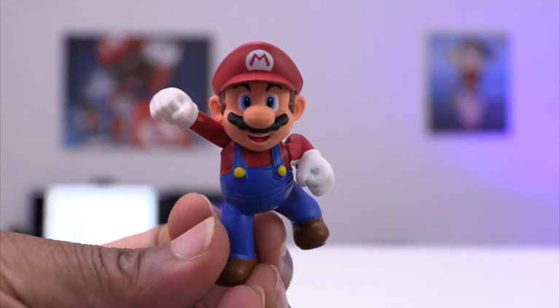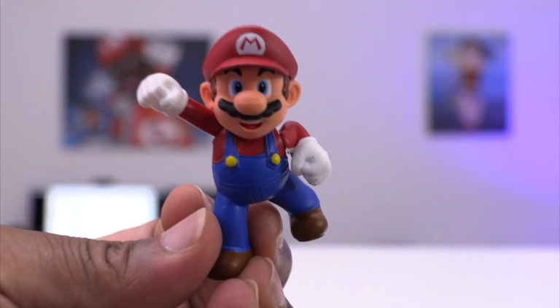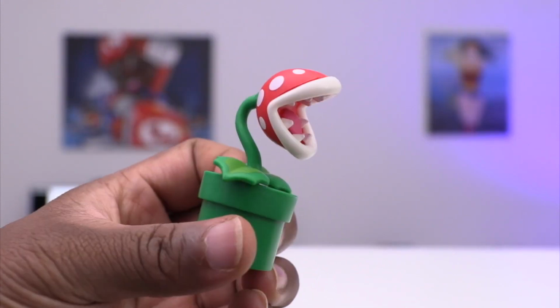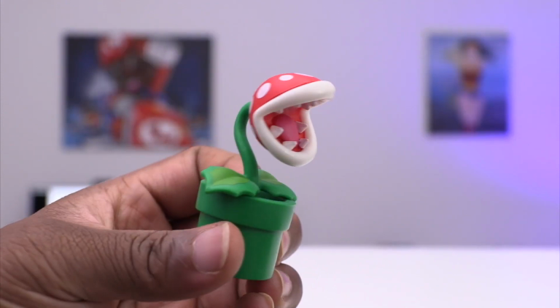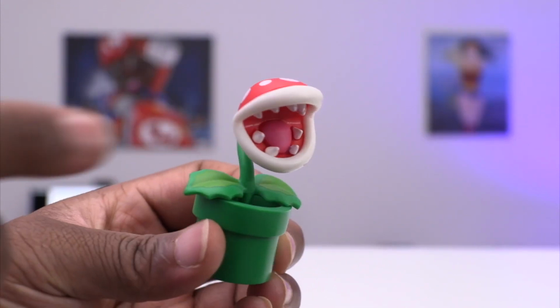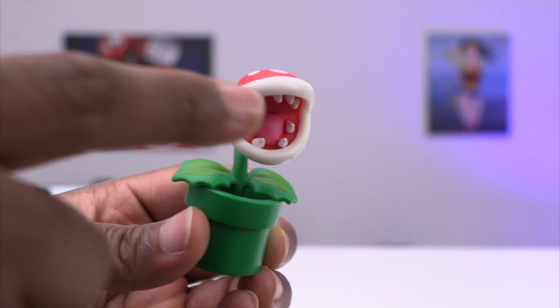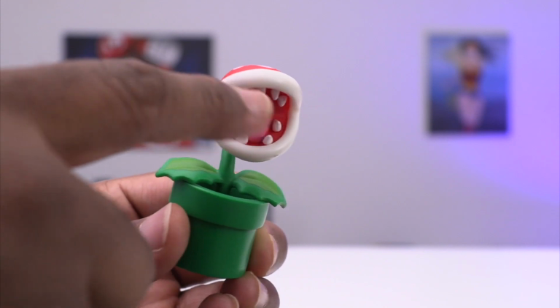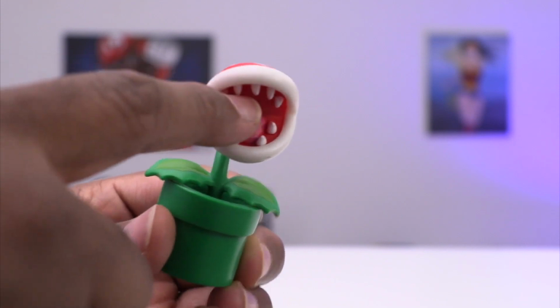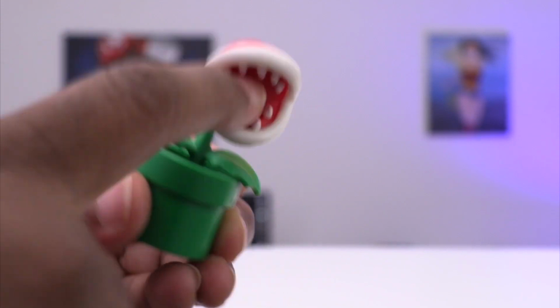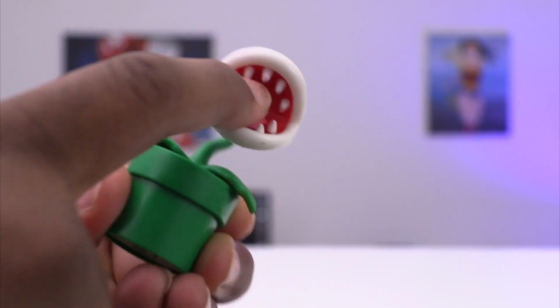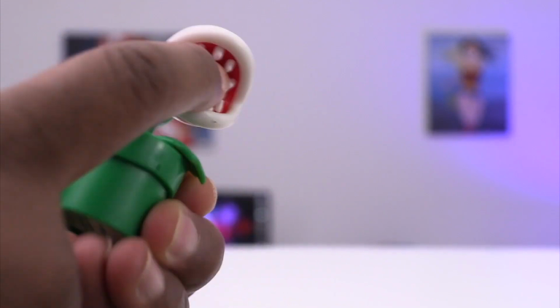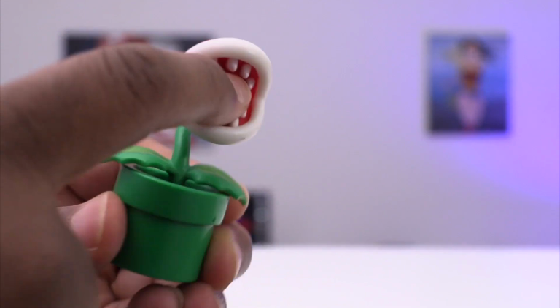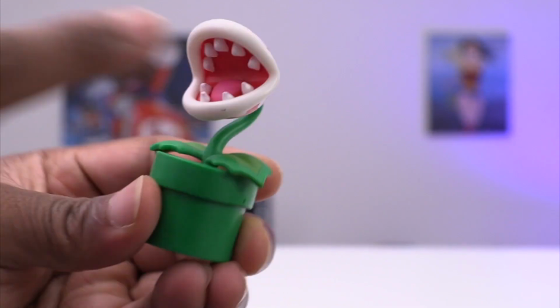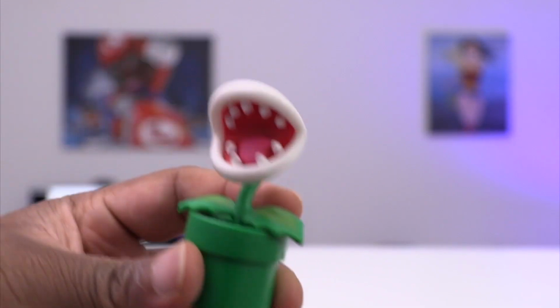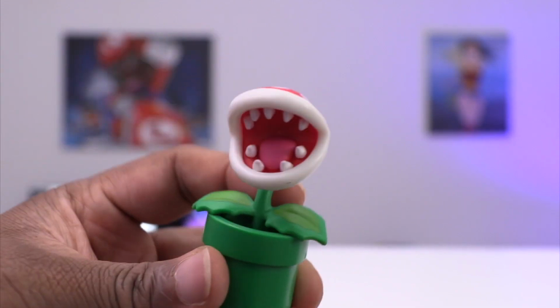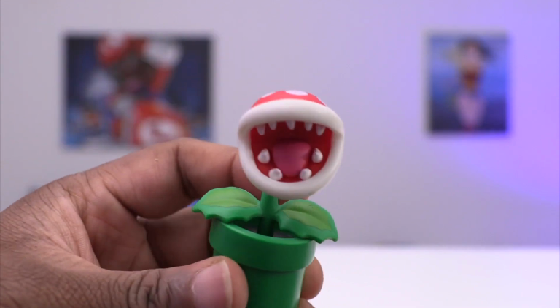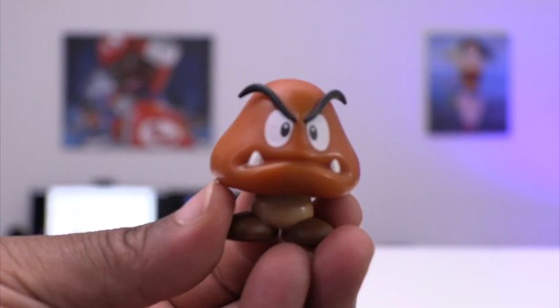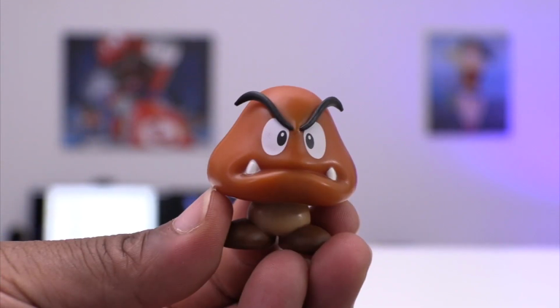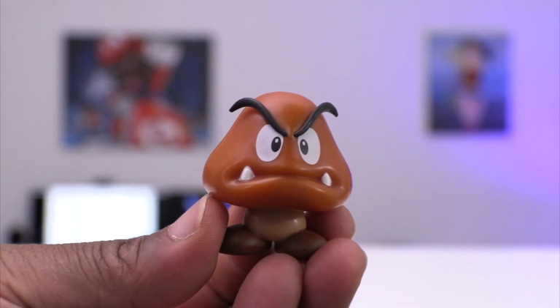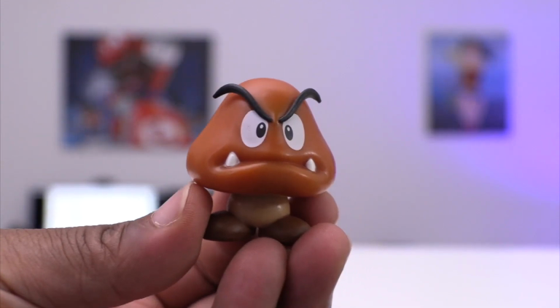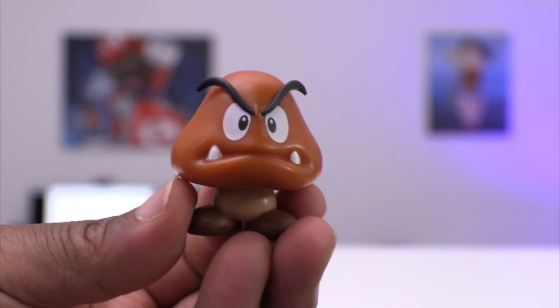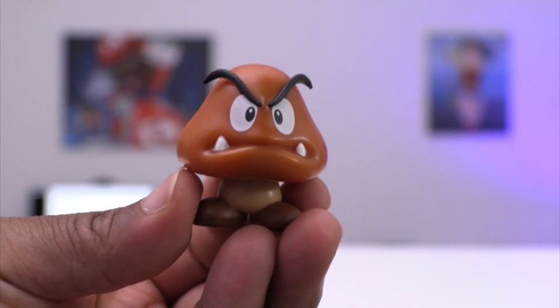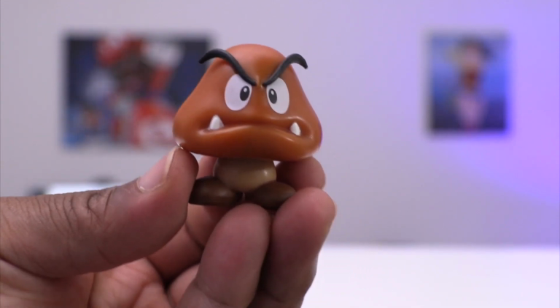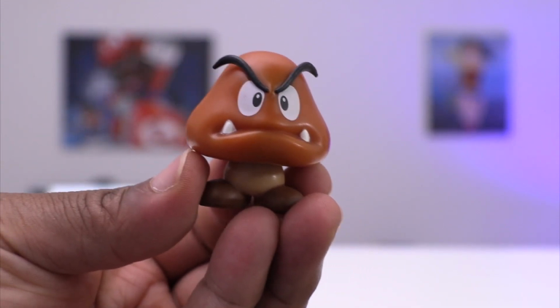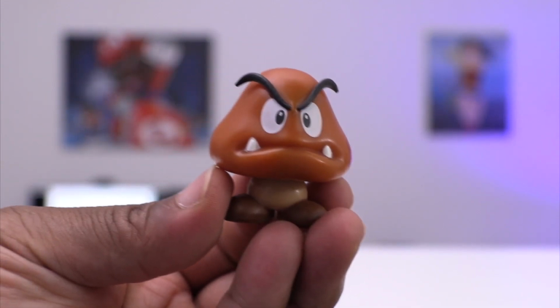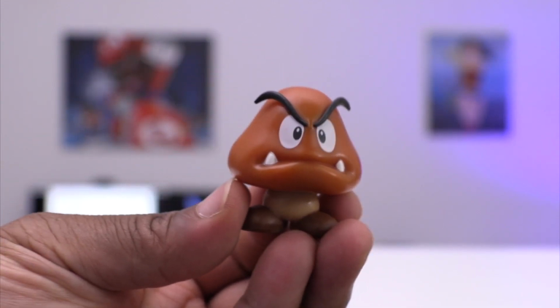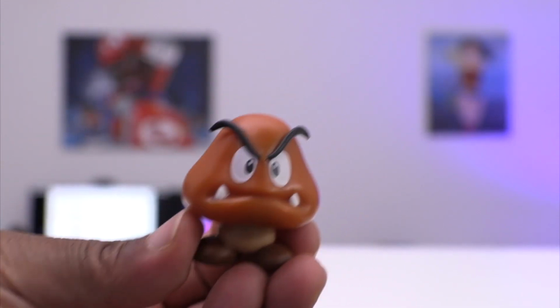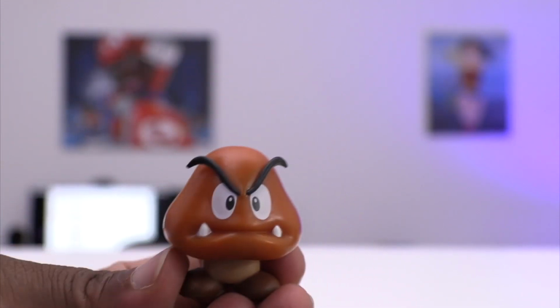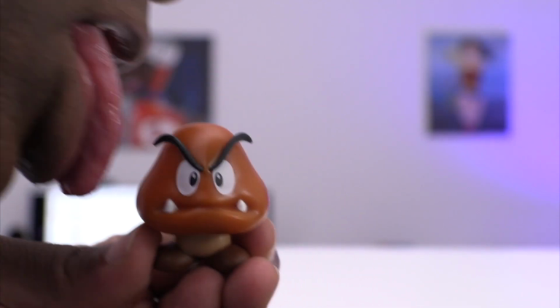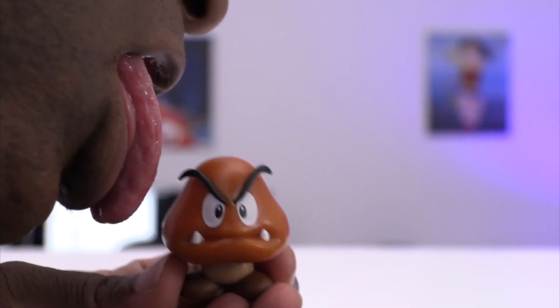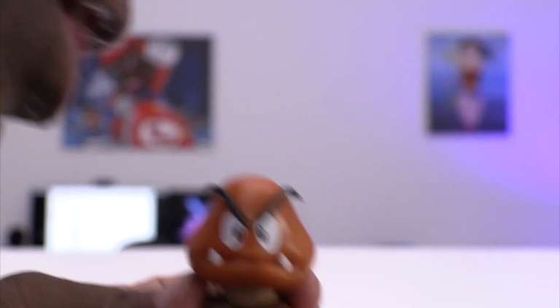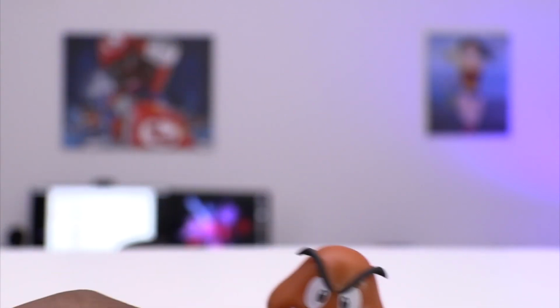Here we have a Piranha Plant, and you have a Goomba that I might want to lick — I'm just saying it looks like a lollipop.